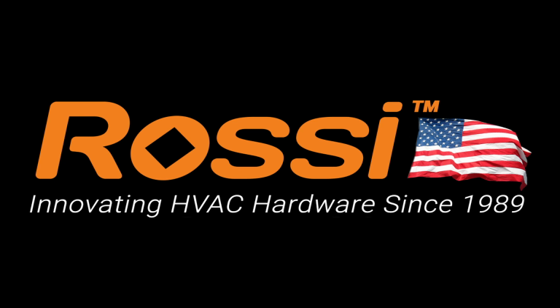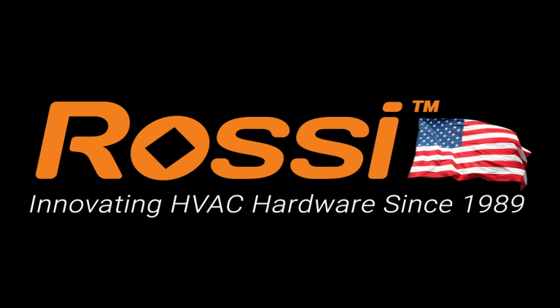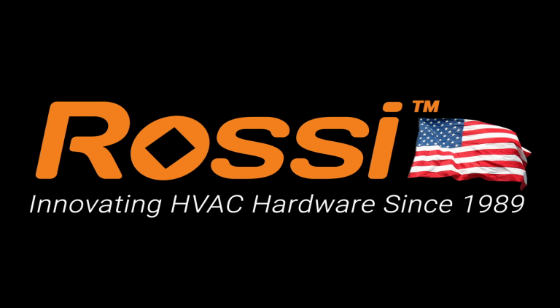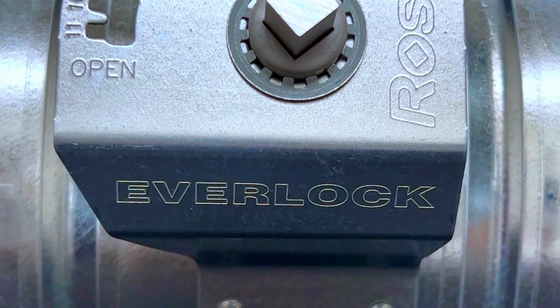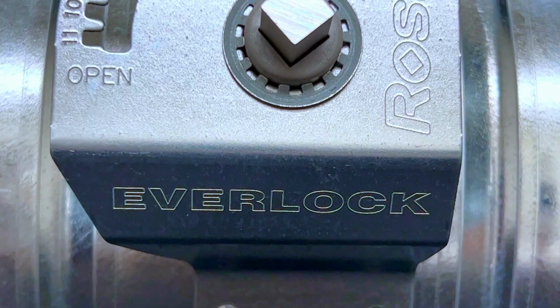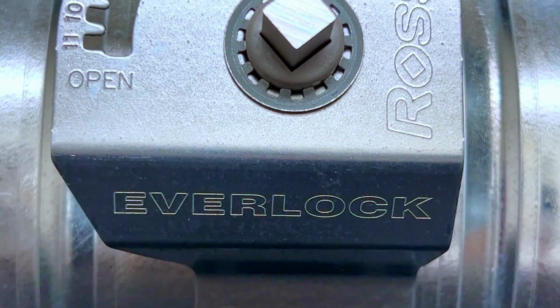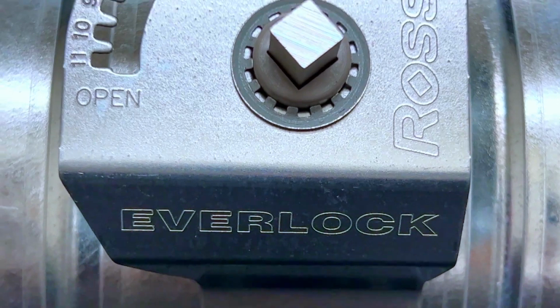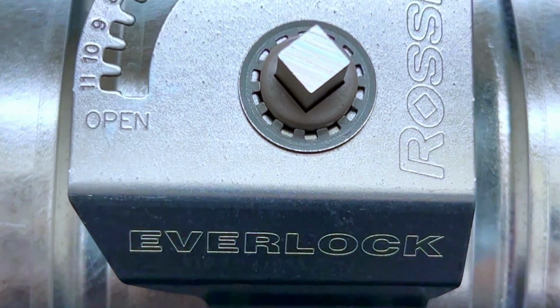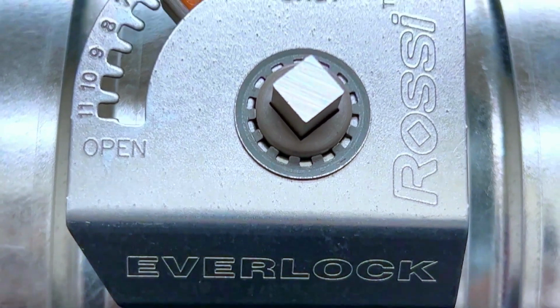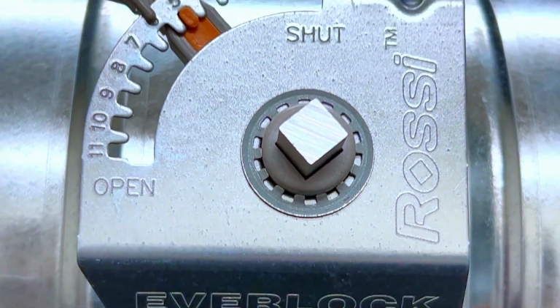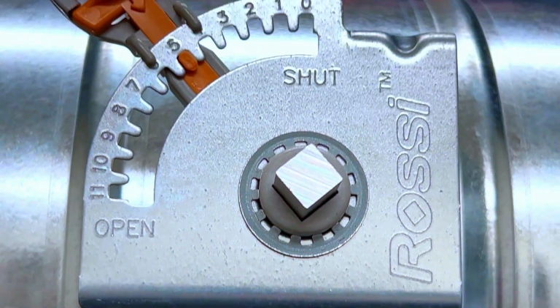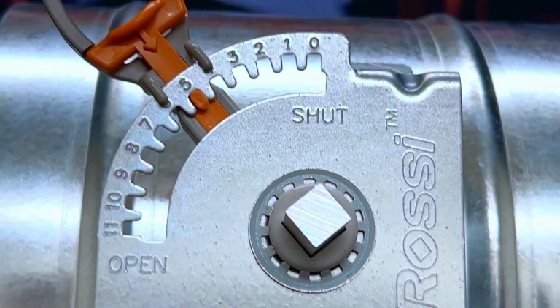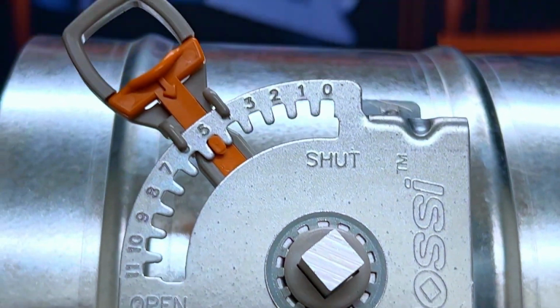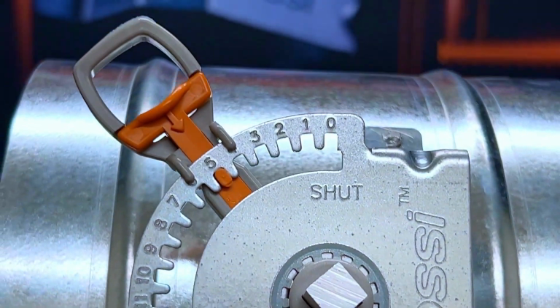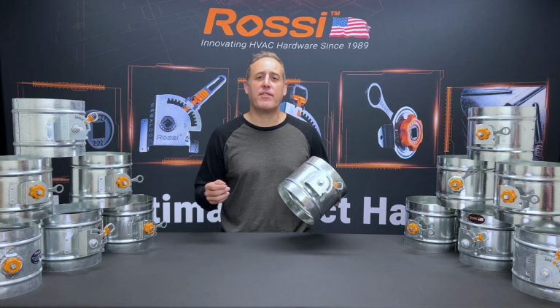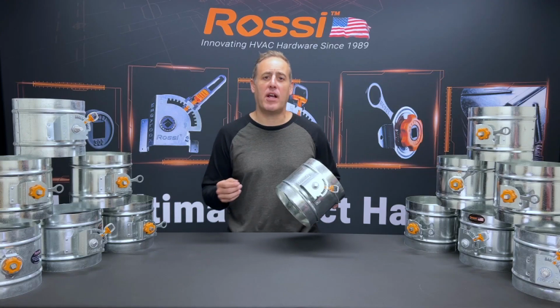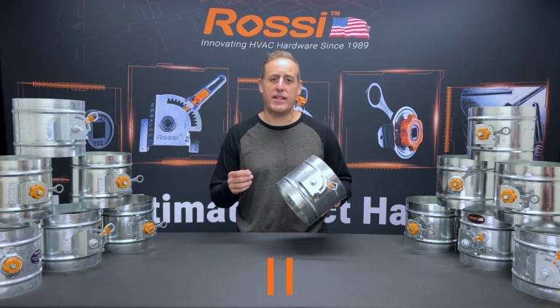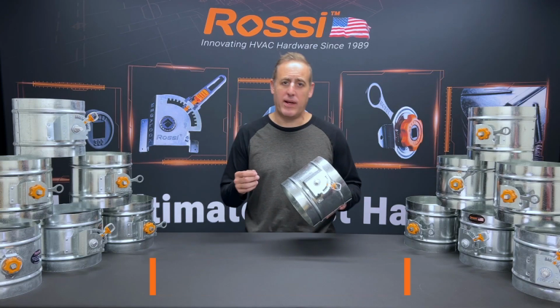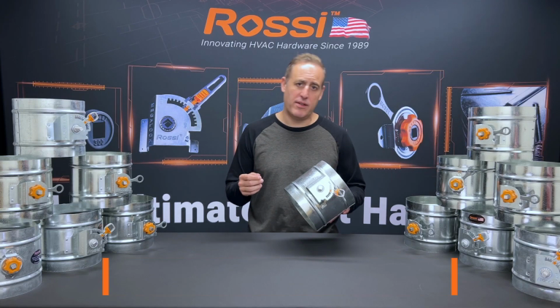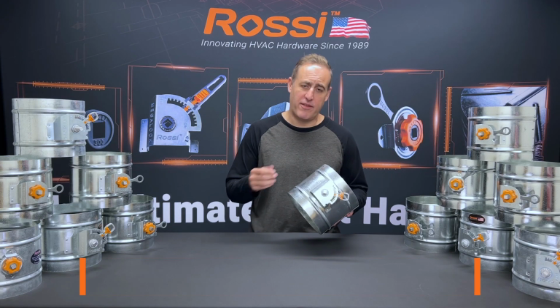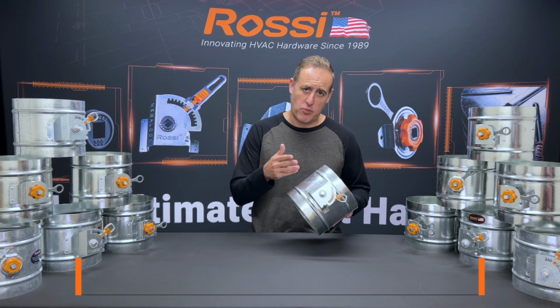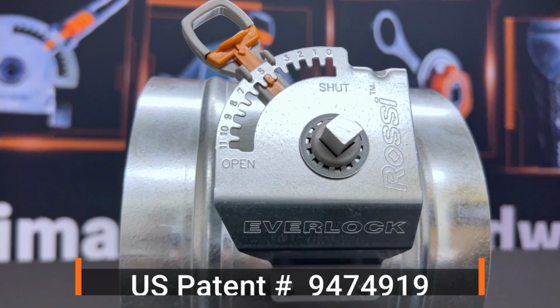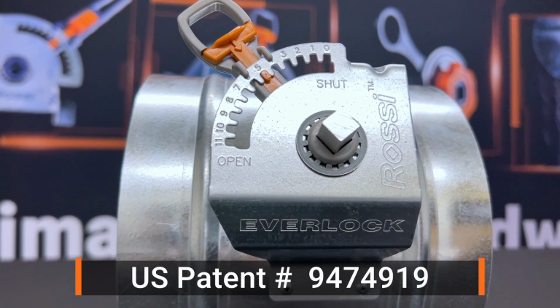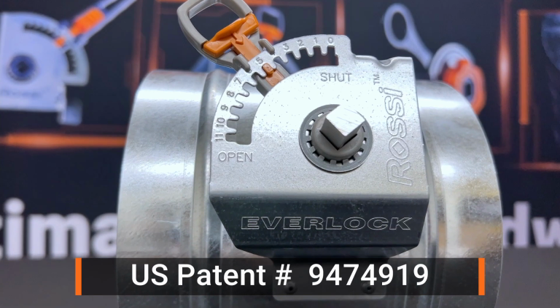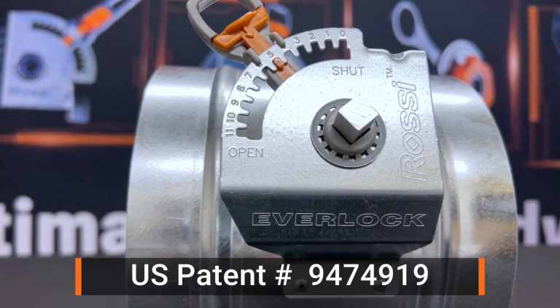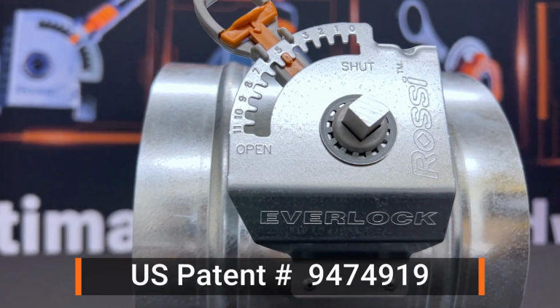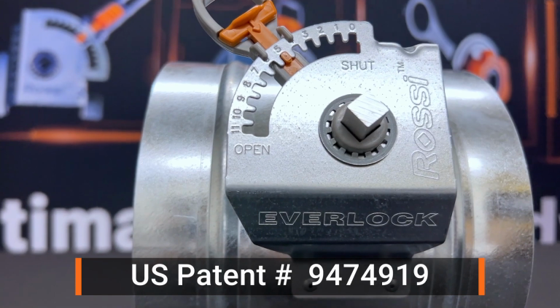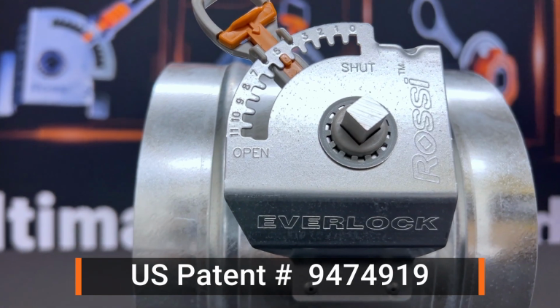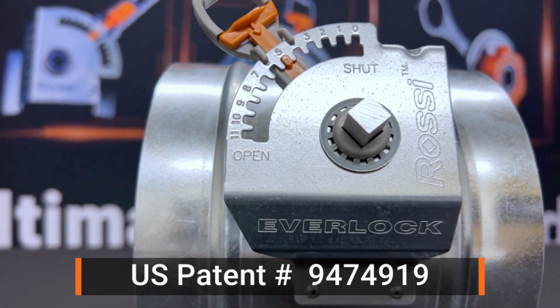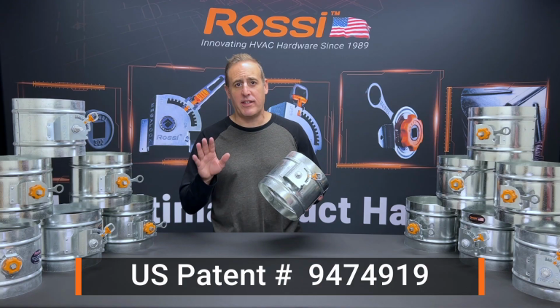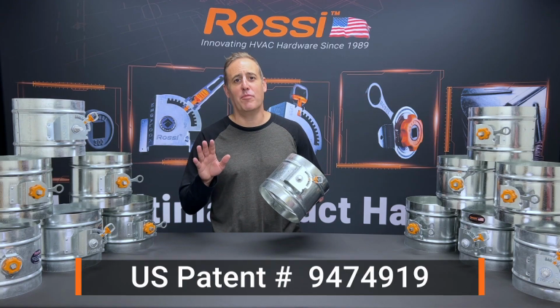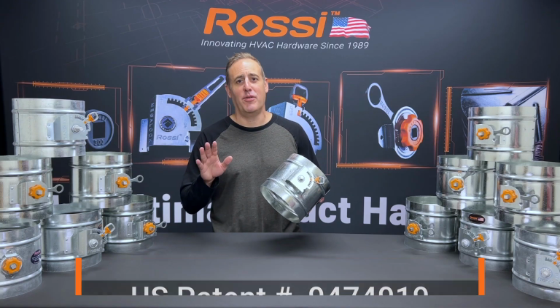The Everlock, the patented positive locking regulator from Rossi, our largest selling component.